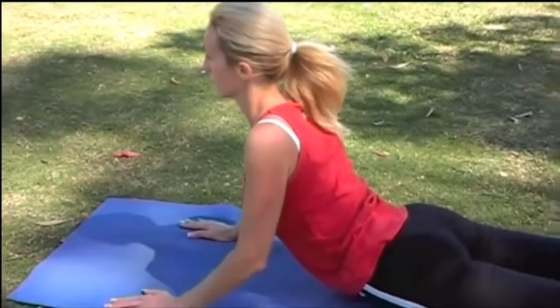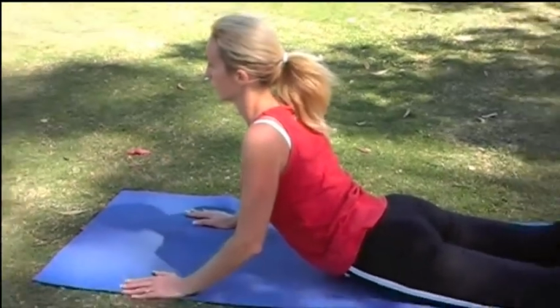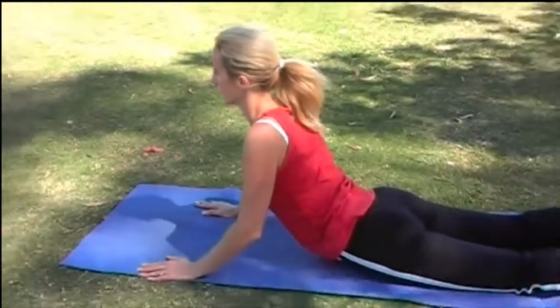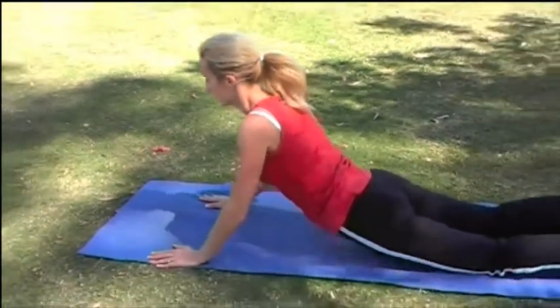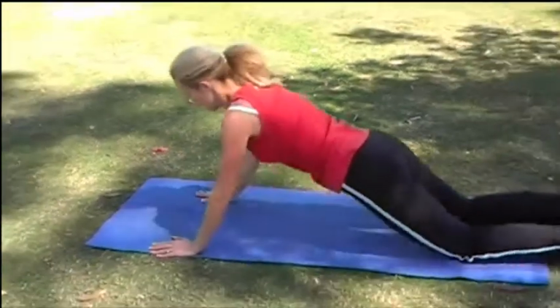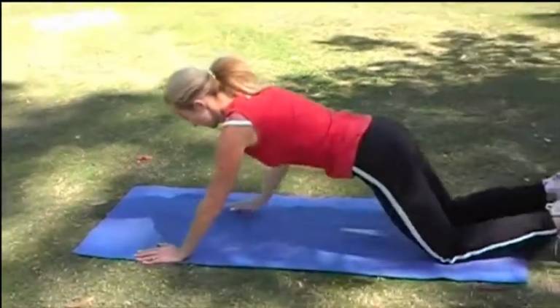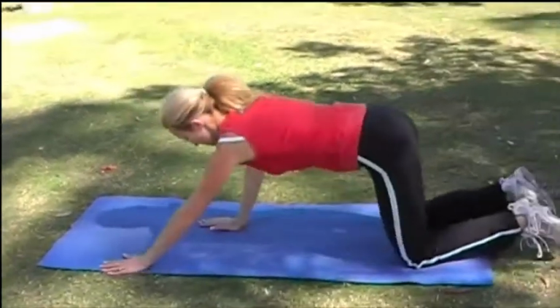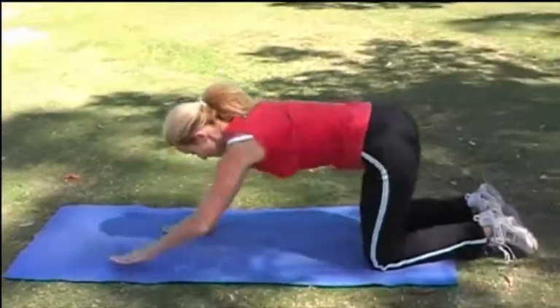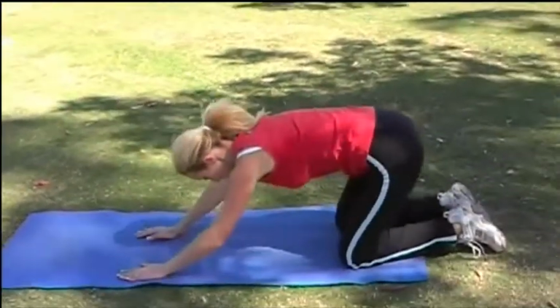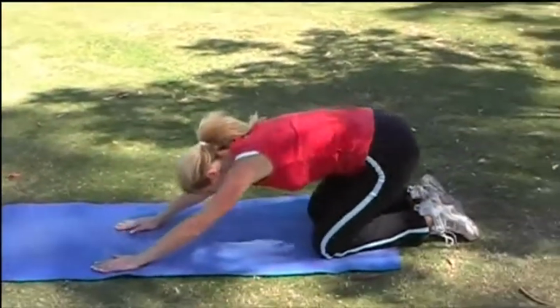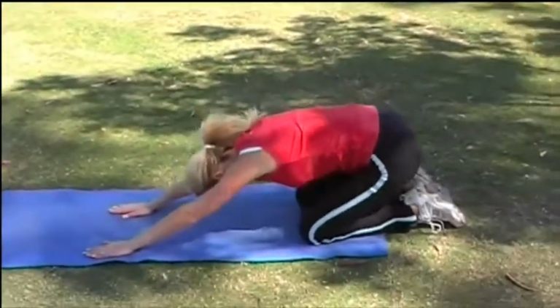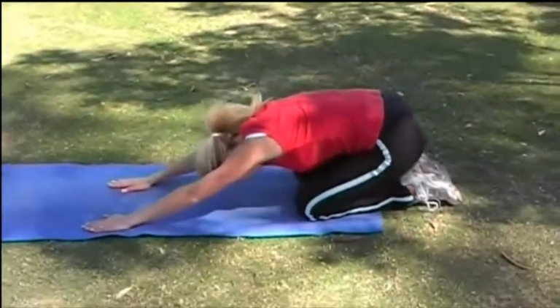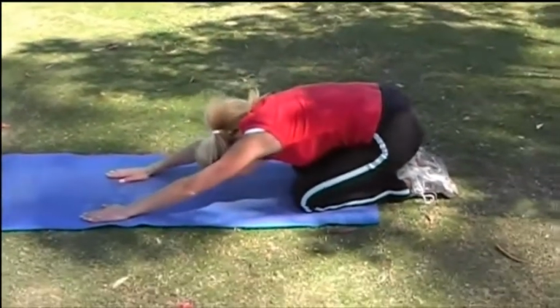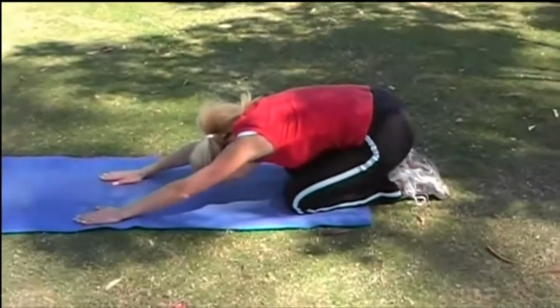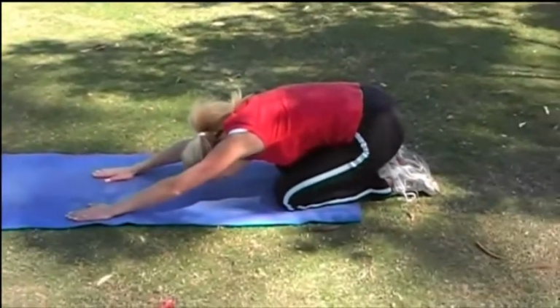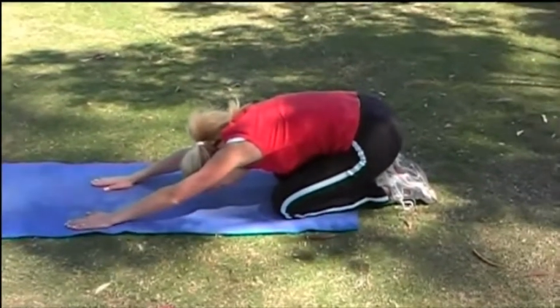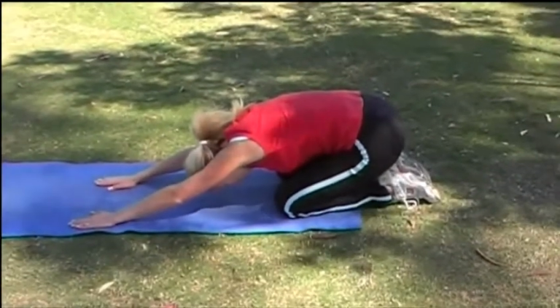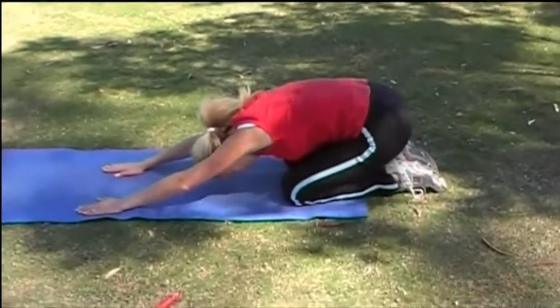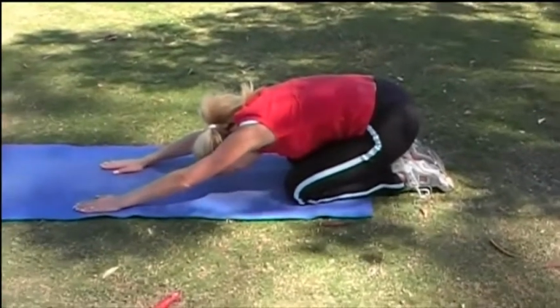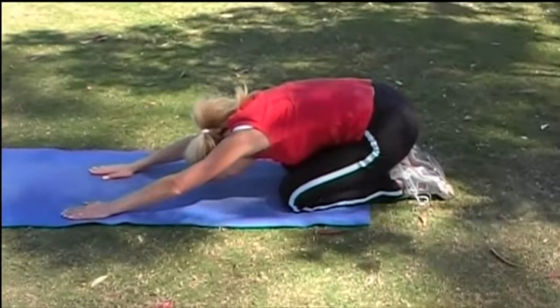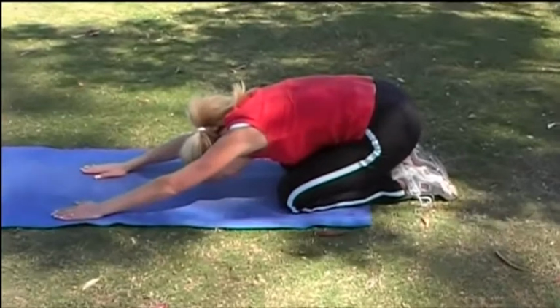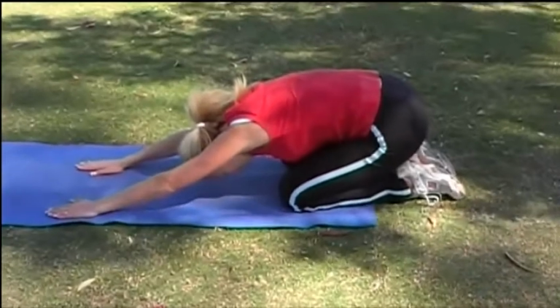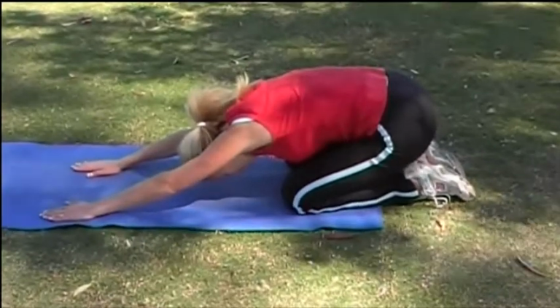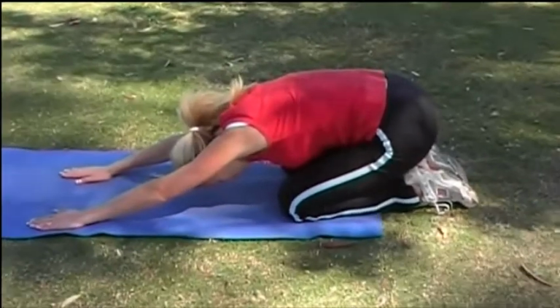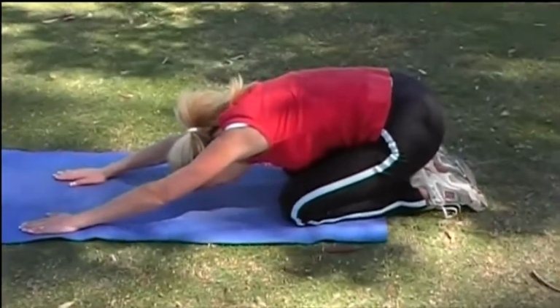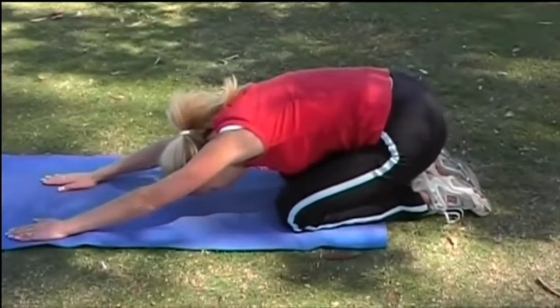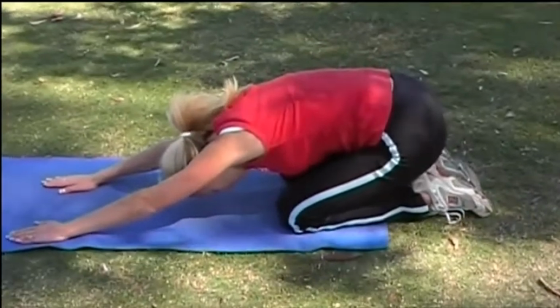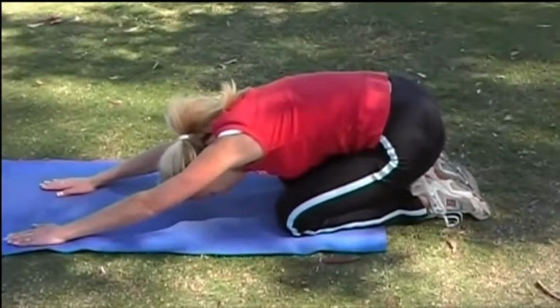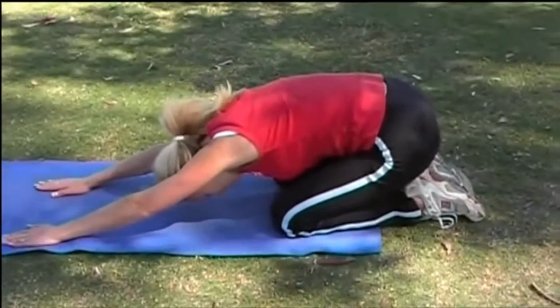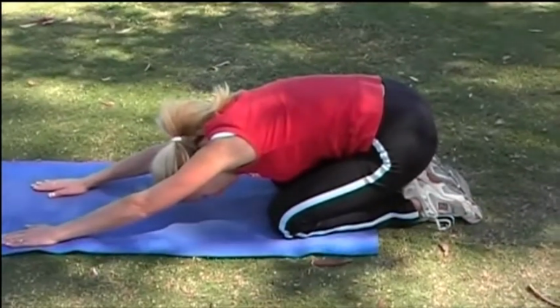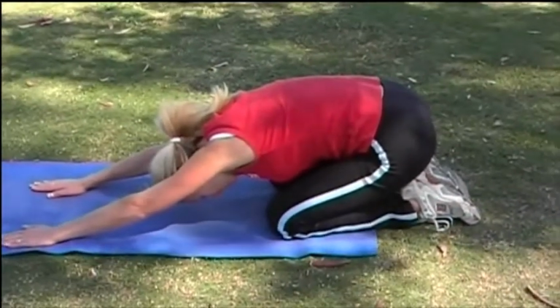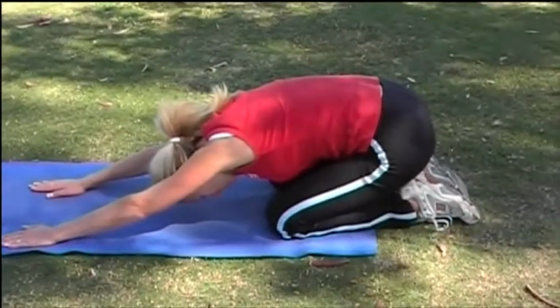Now pushing up and stretching back into child's pose. Reach those fingers right out the front so you can stretch through your upper back.